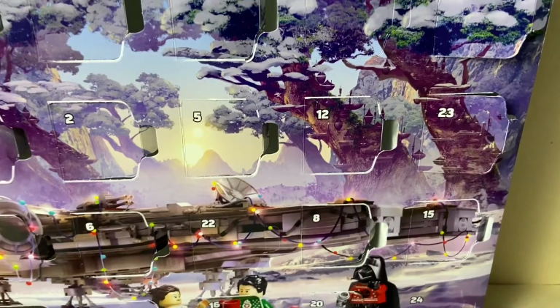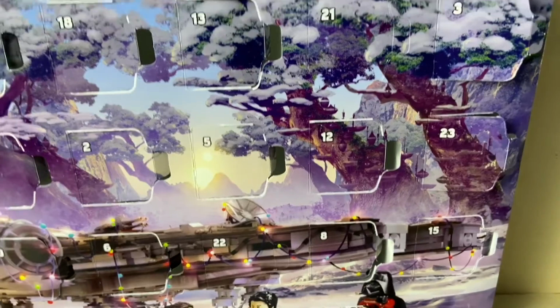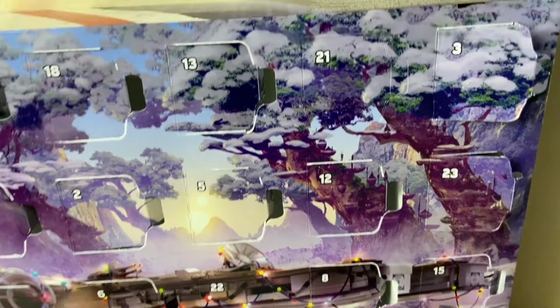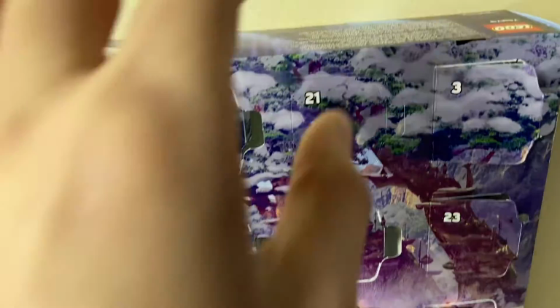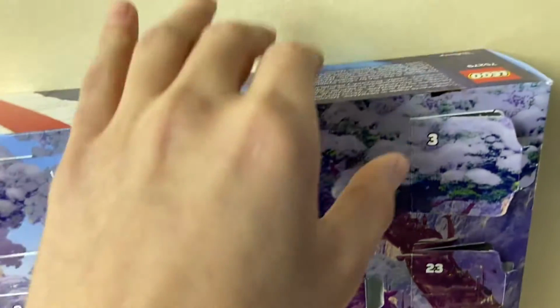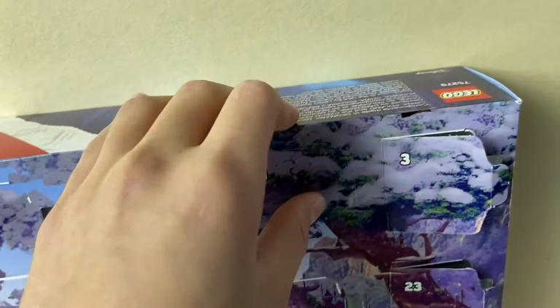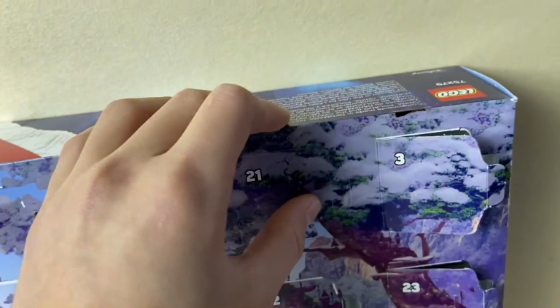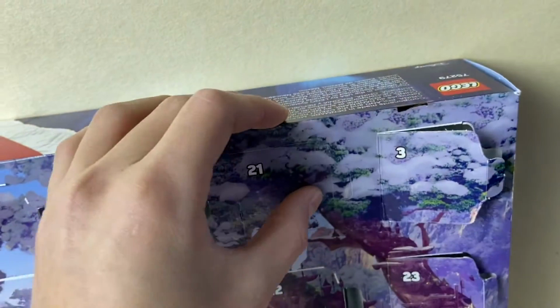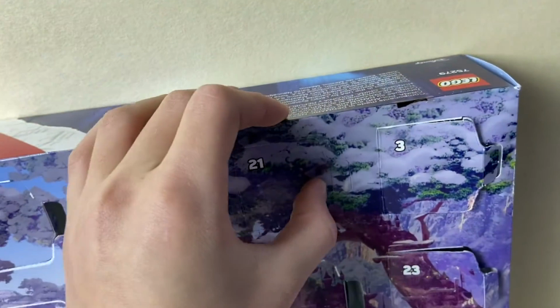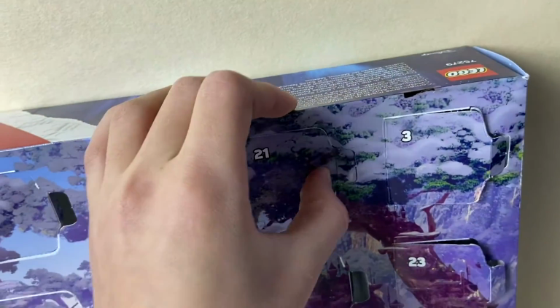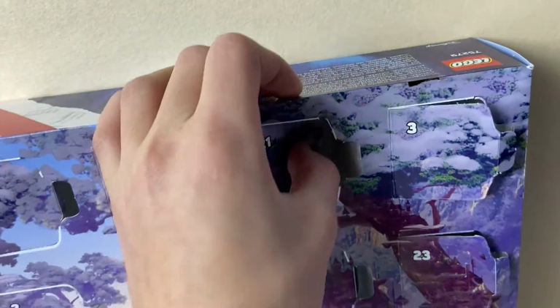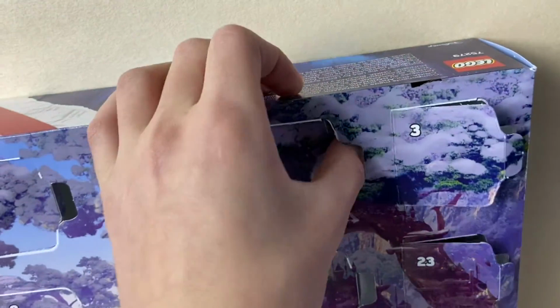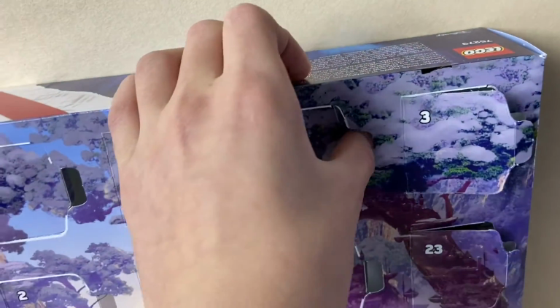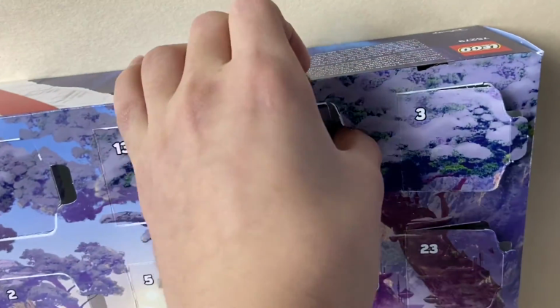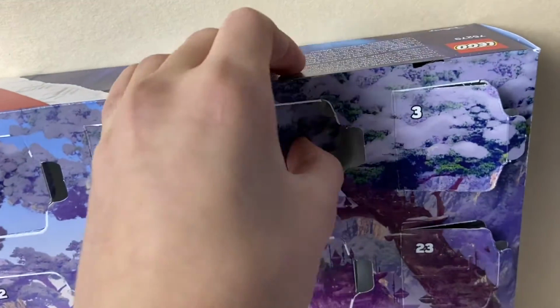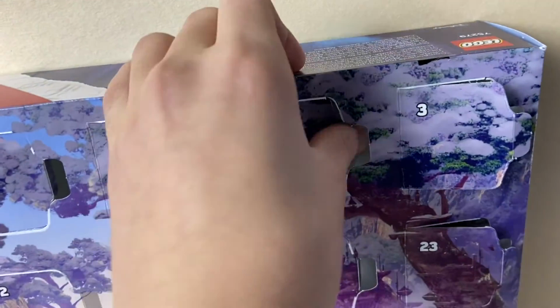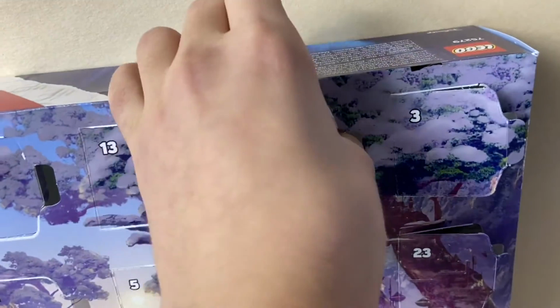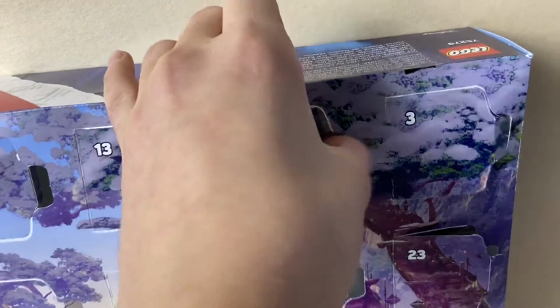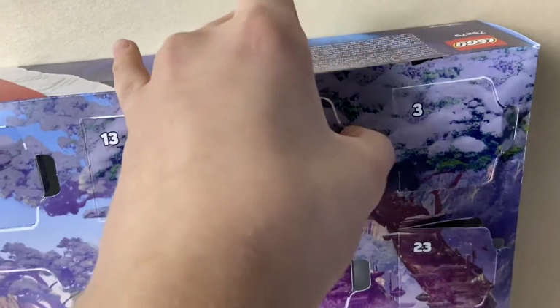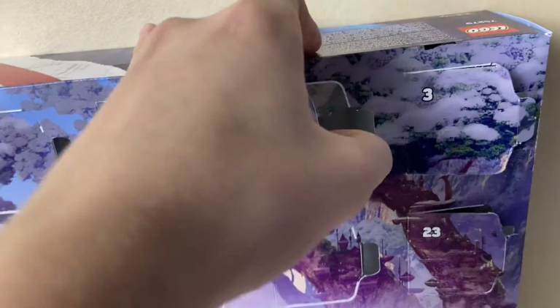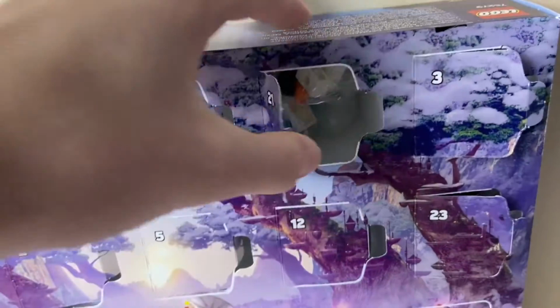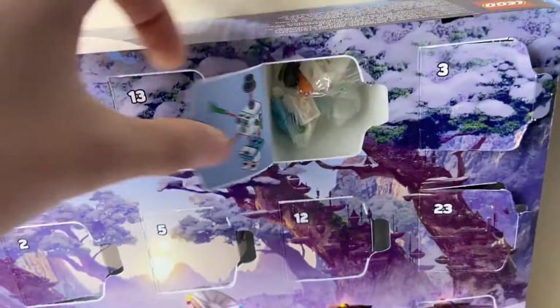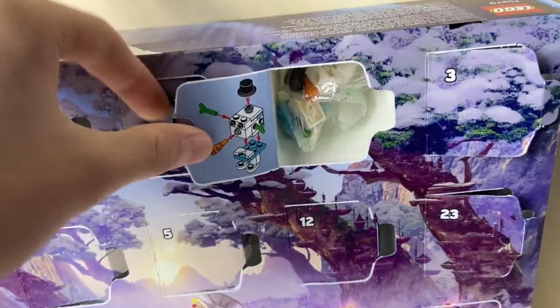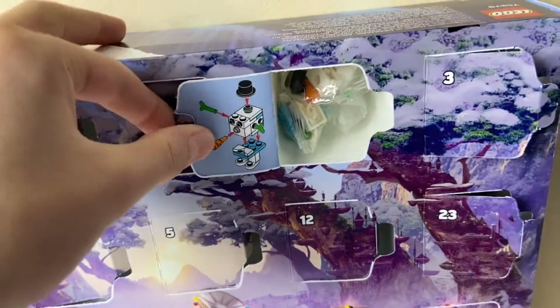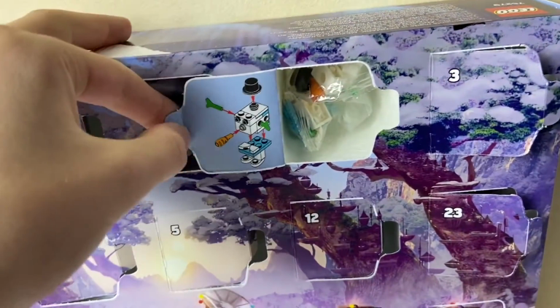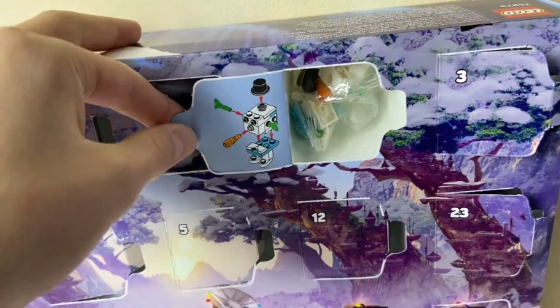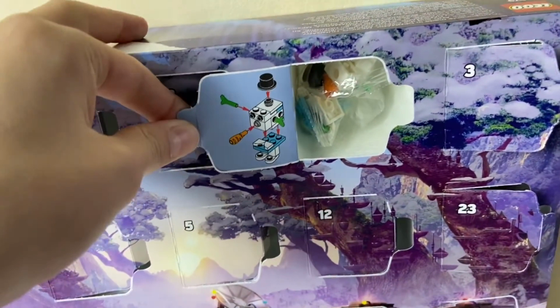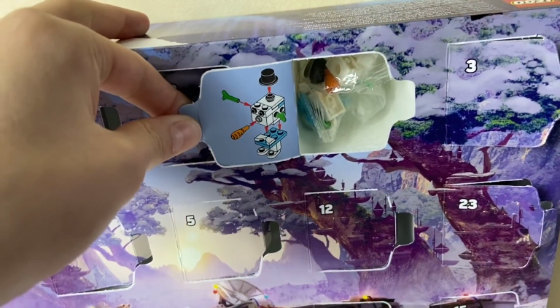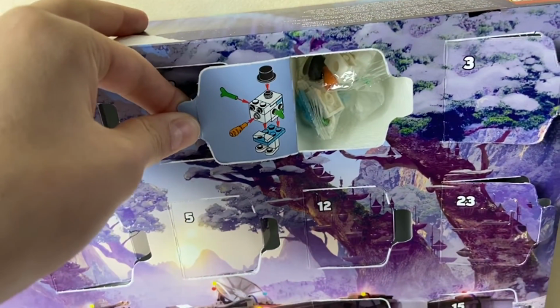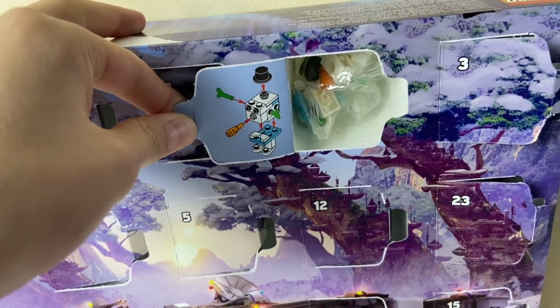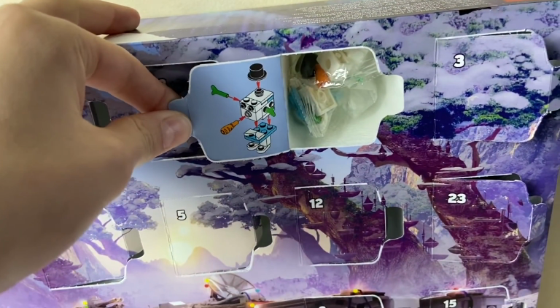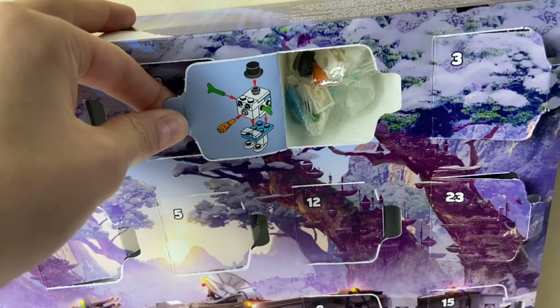Alrighty, so let's open door number 21, and we got the Christmas Gonk Droid.